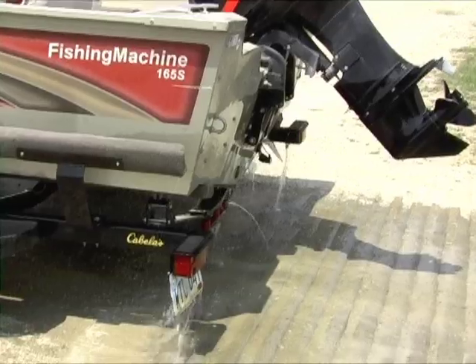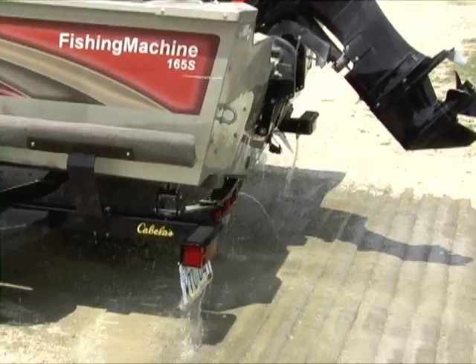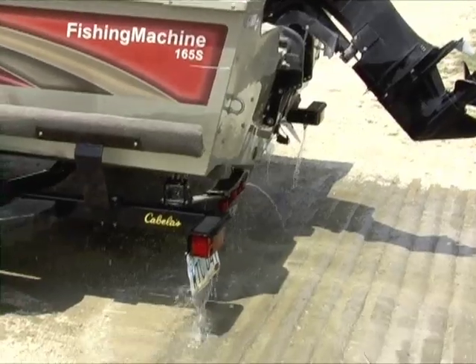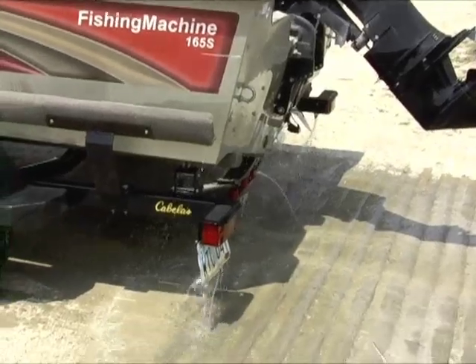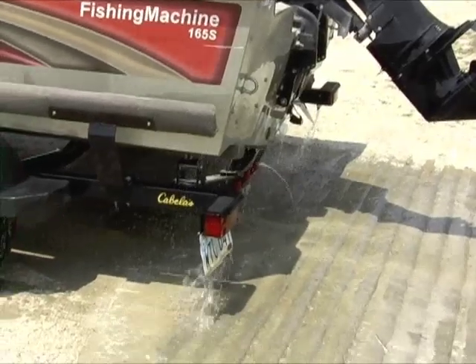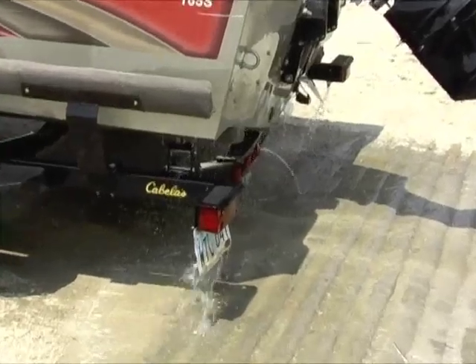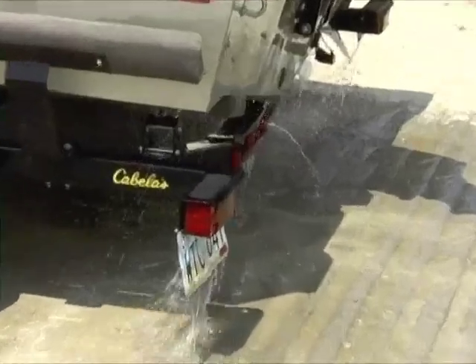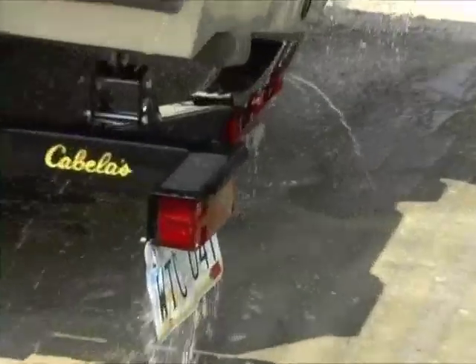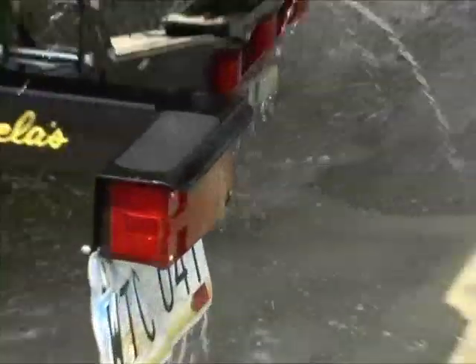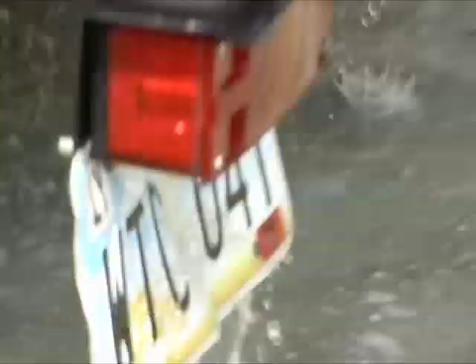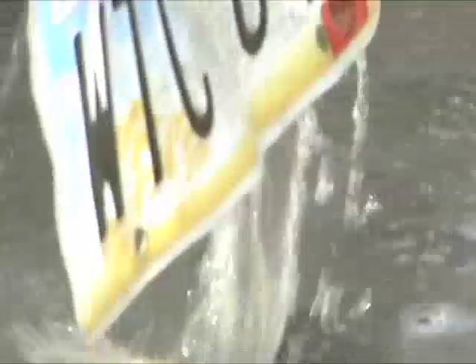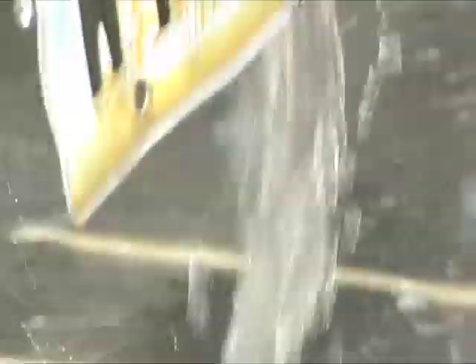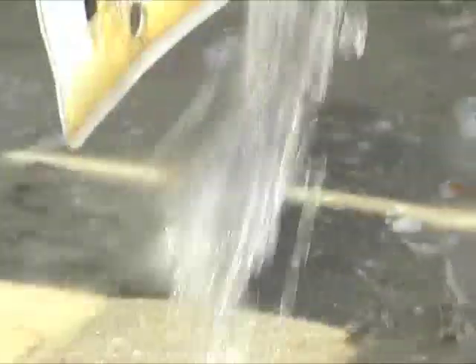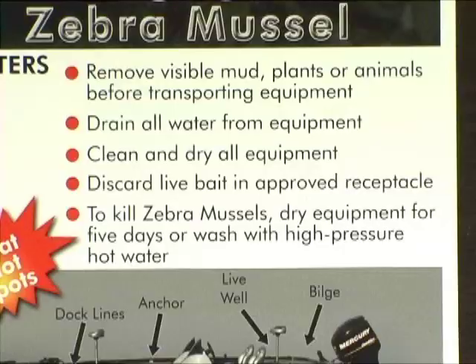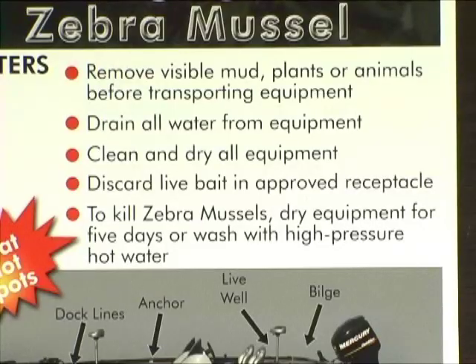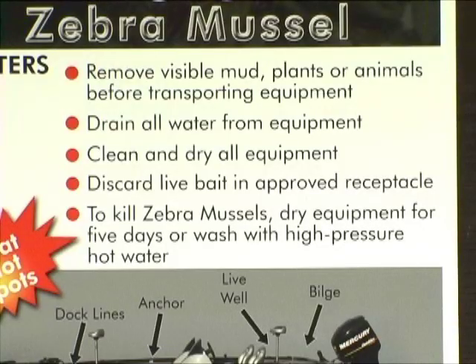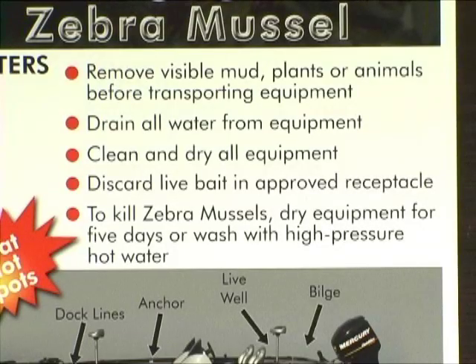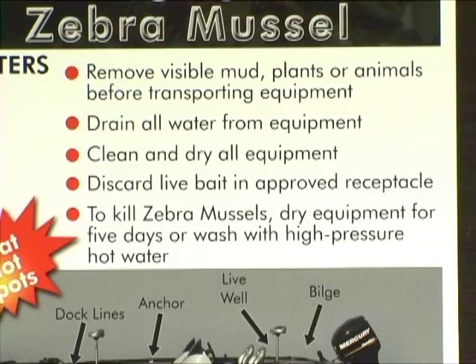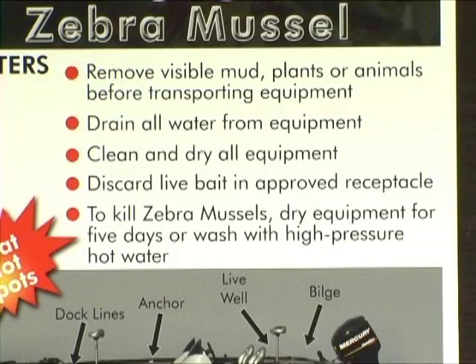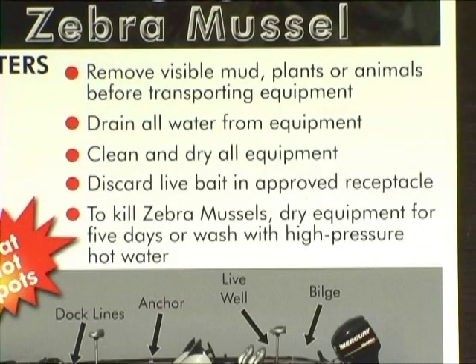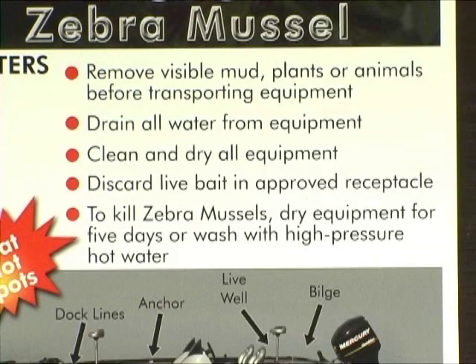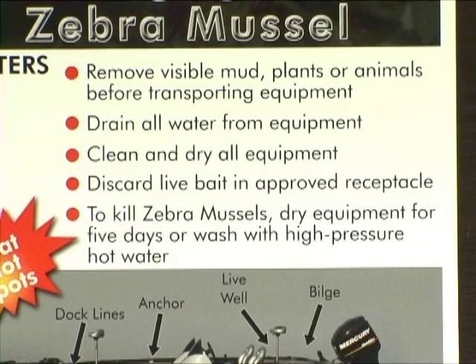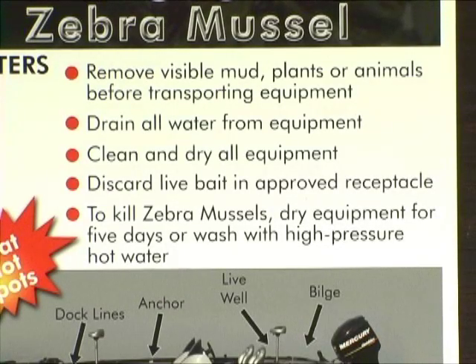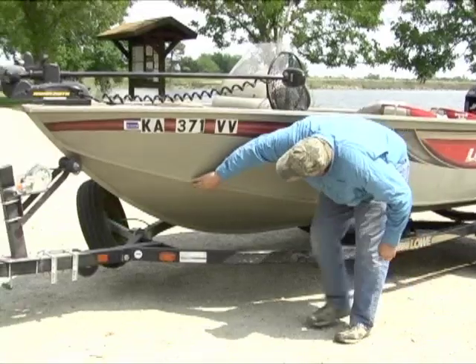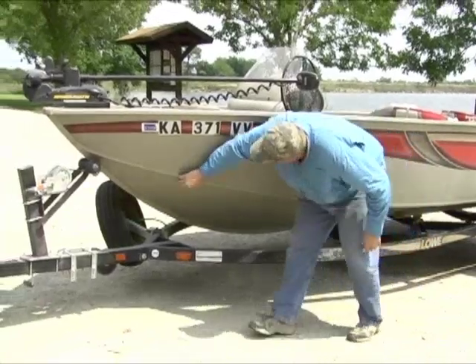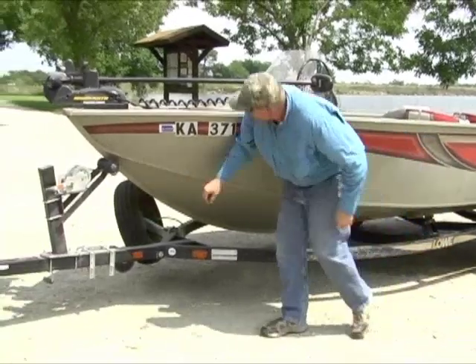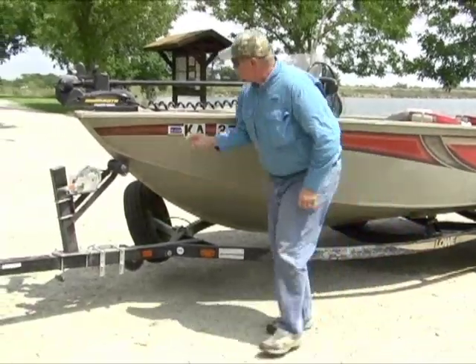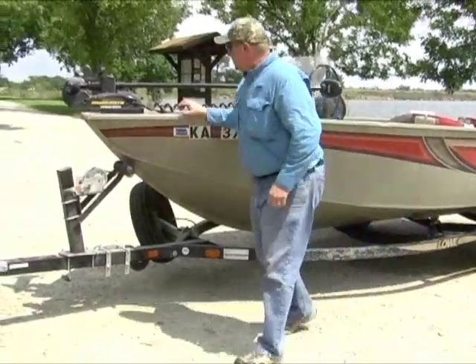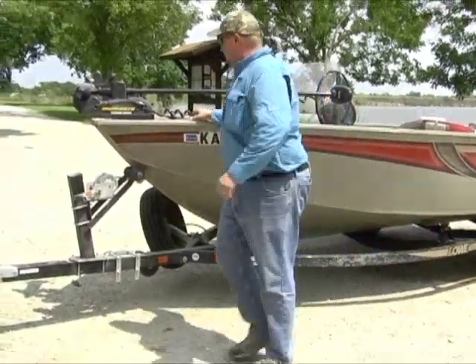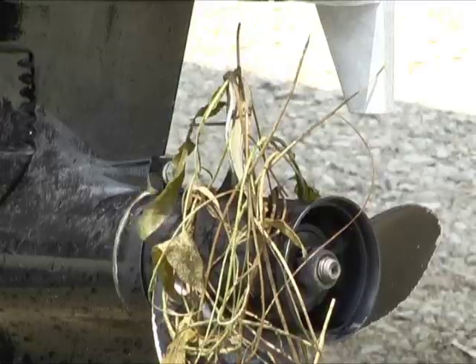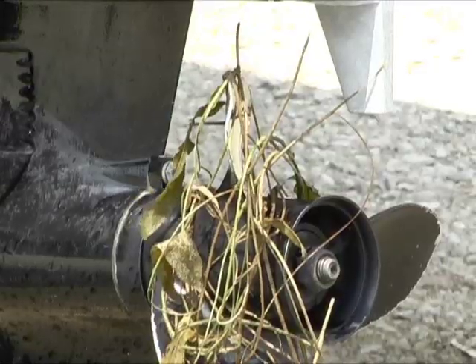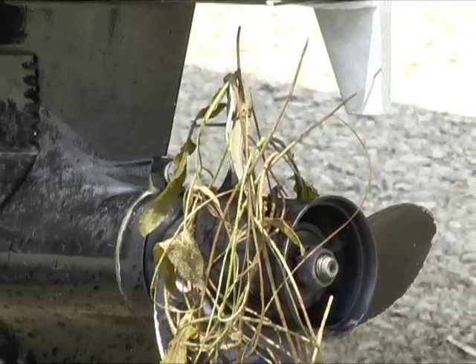And an all-important final step — especially at El Dorado and any lake where zebra mussels or other aquatic nuisance species exist — make sure to properly clean your boat before leaving.